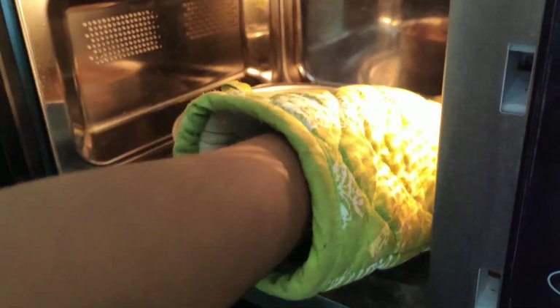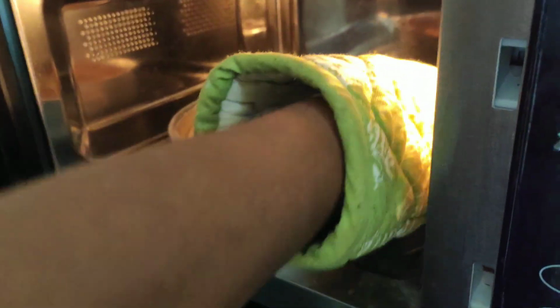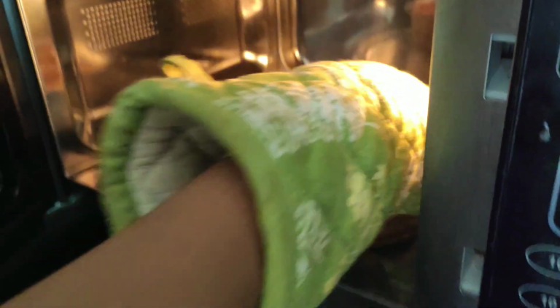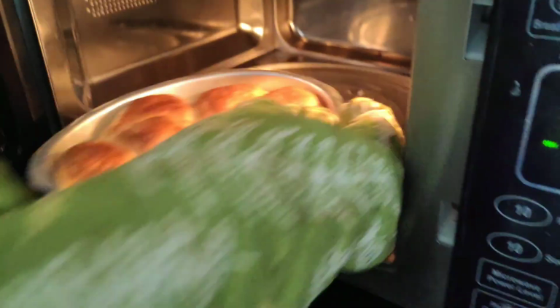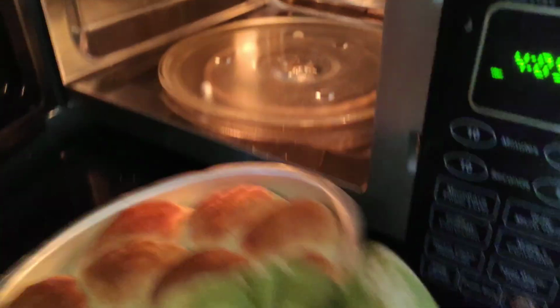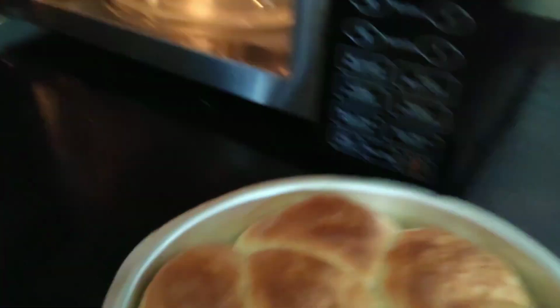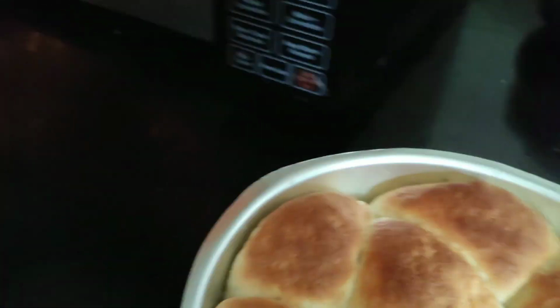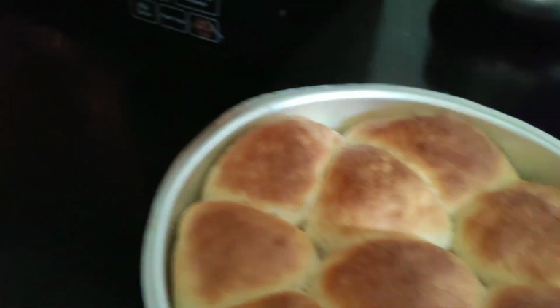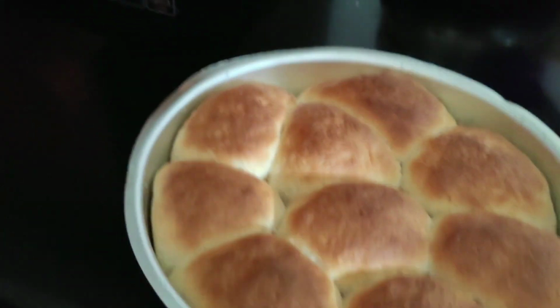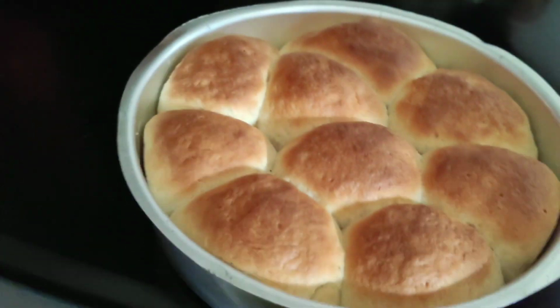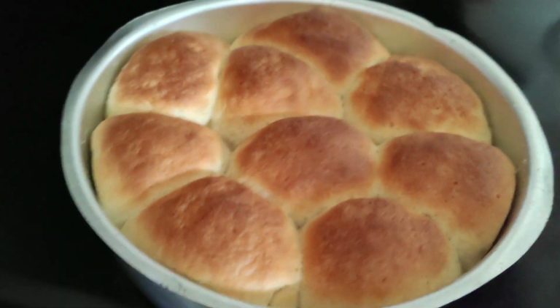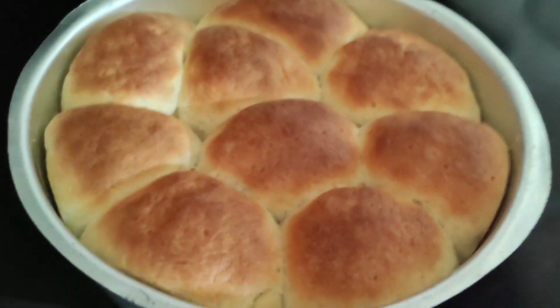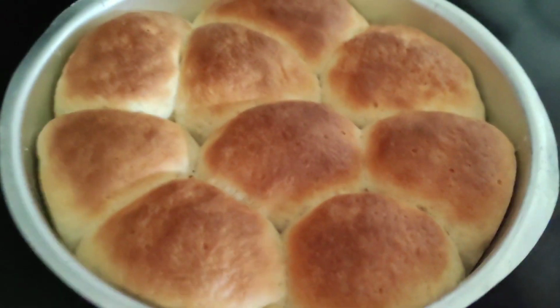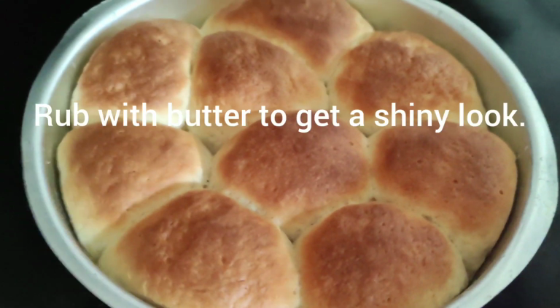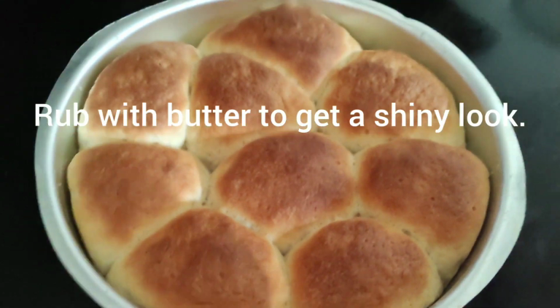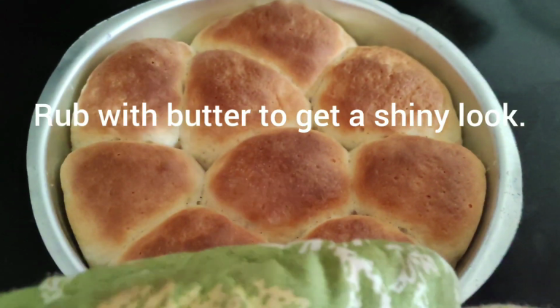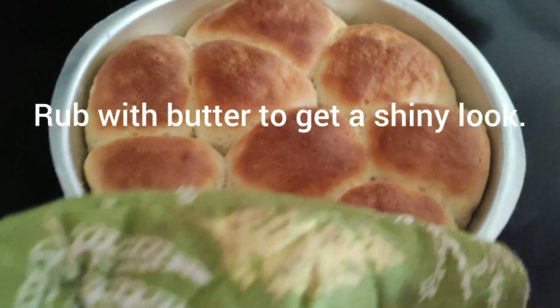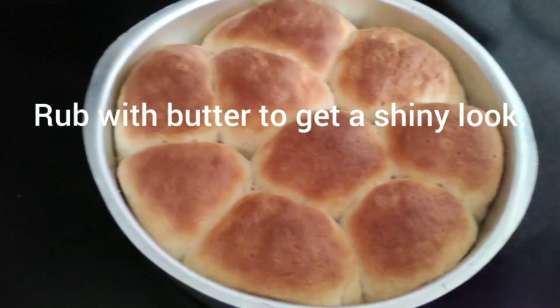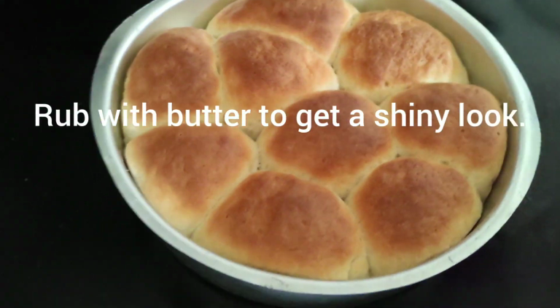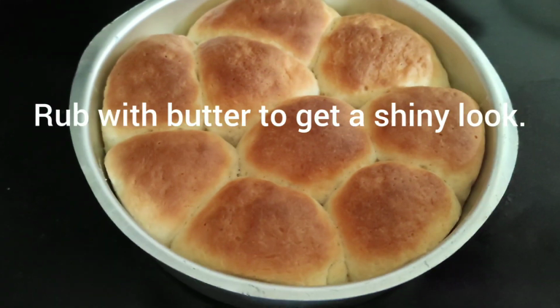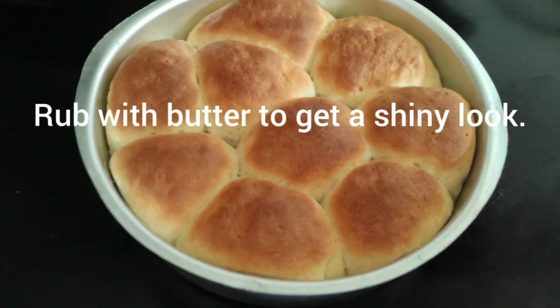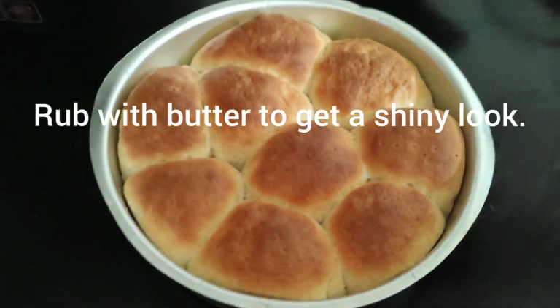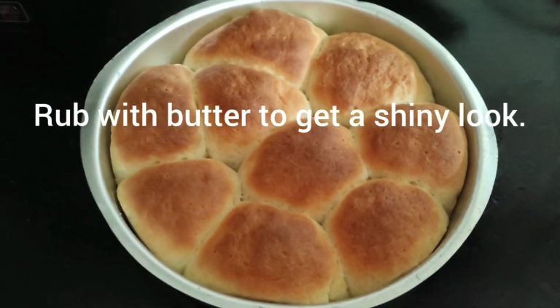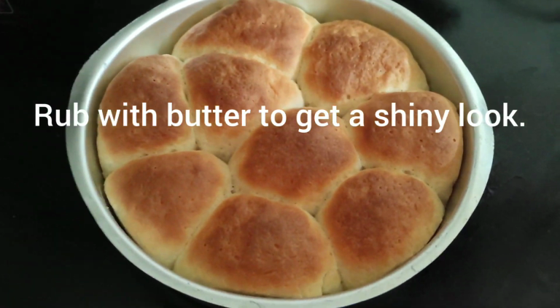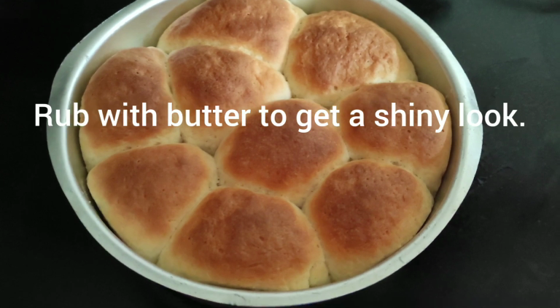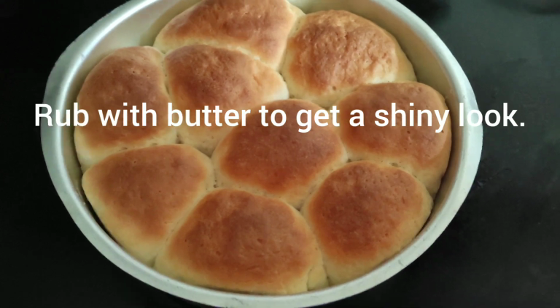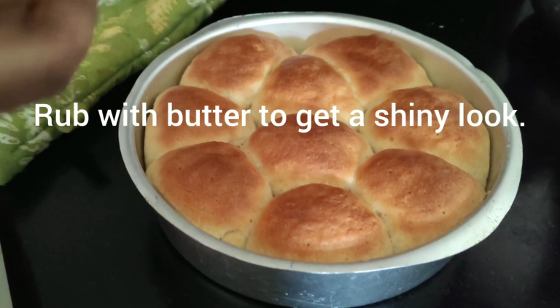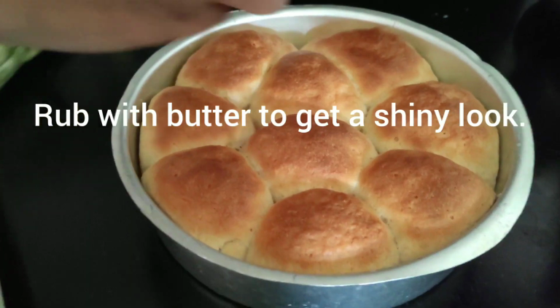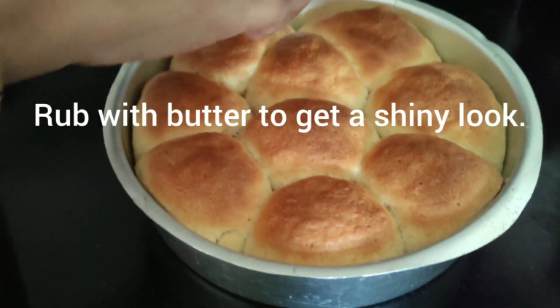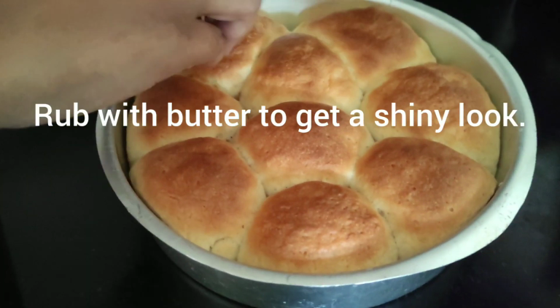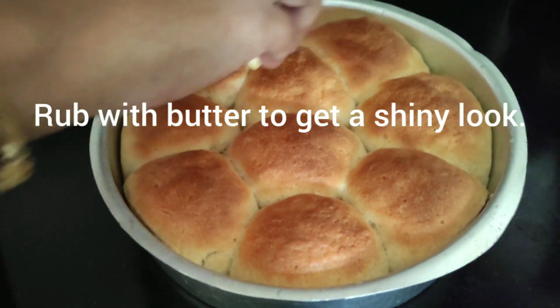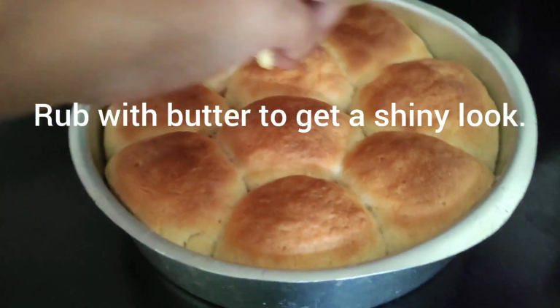The pav is ready. Once we take it out, we will brush some butter on top.